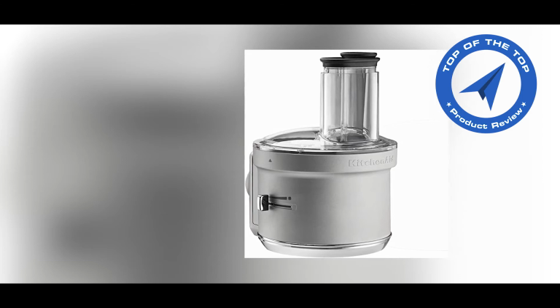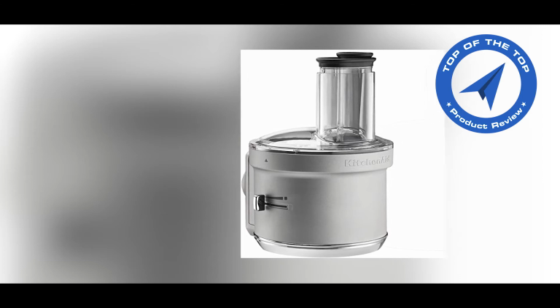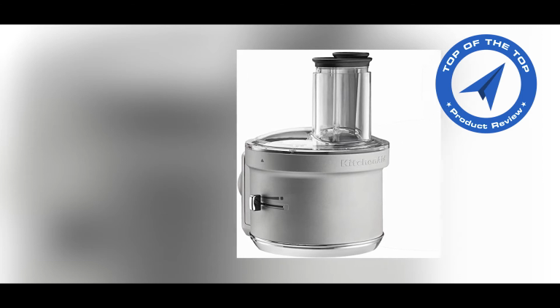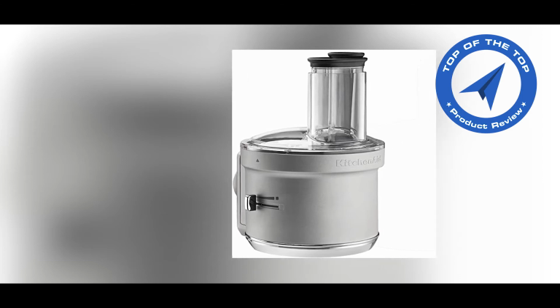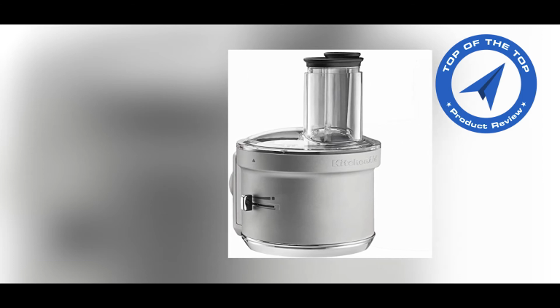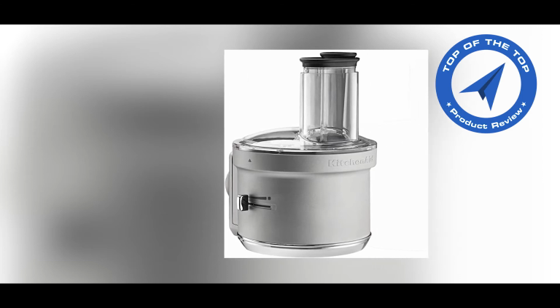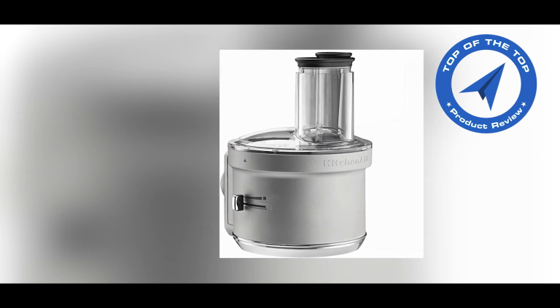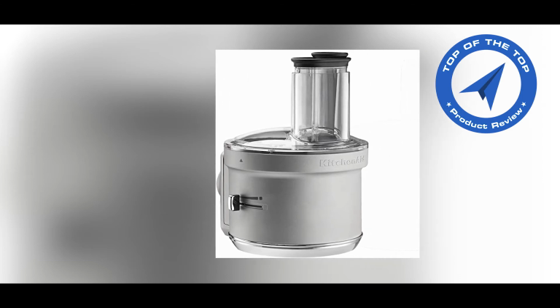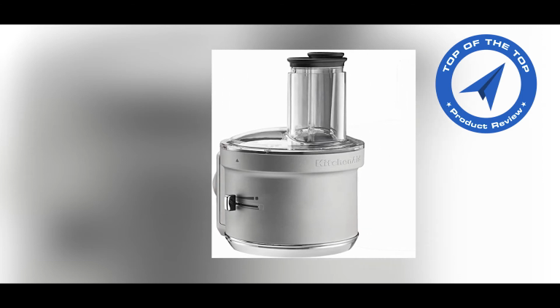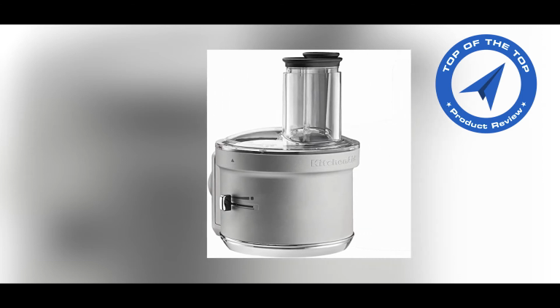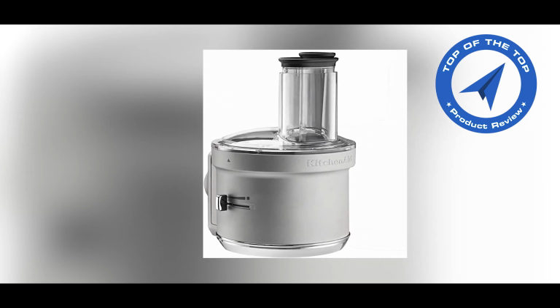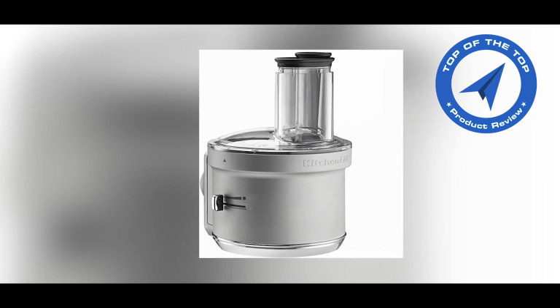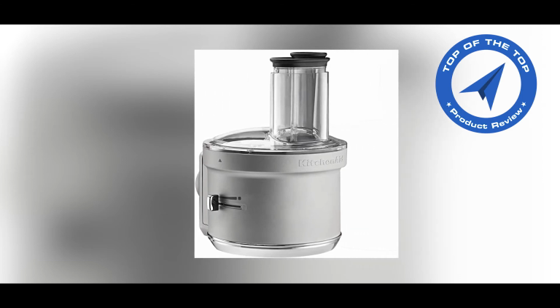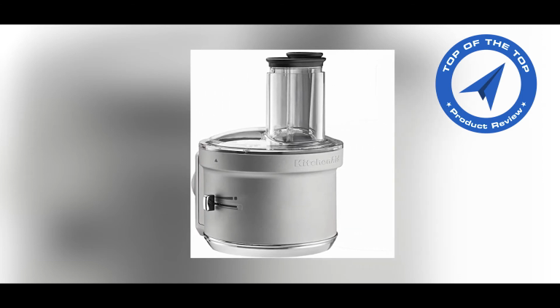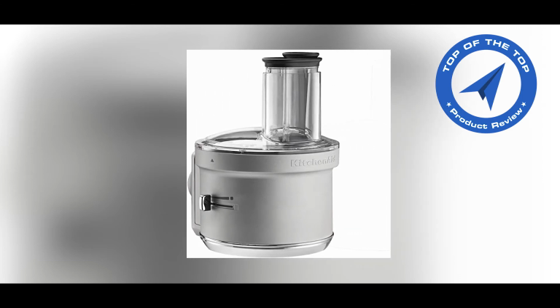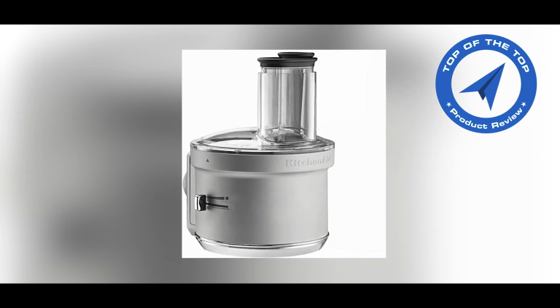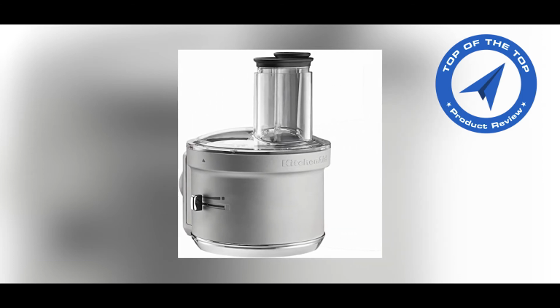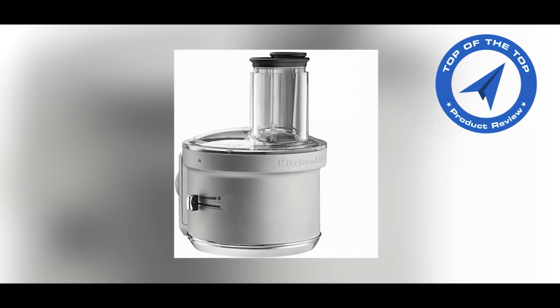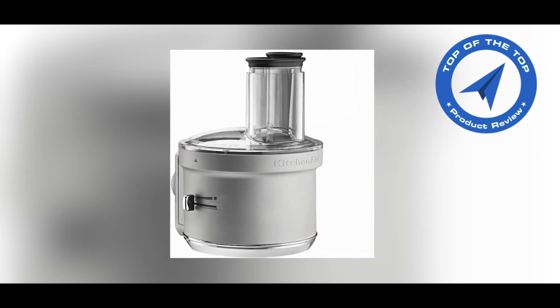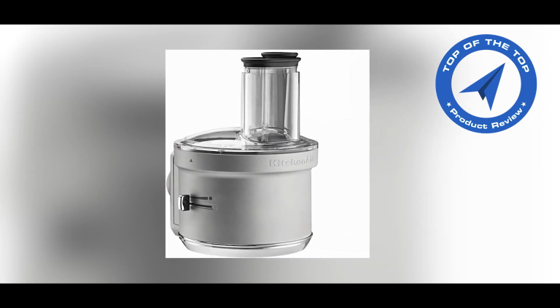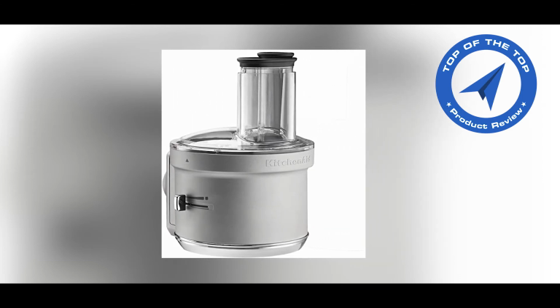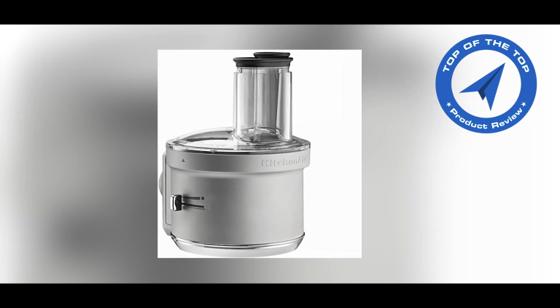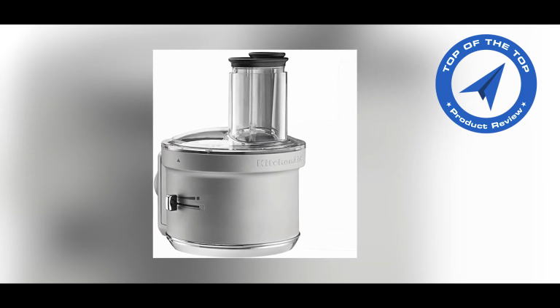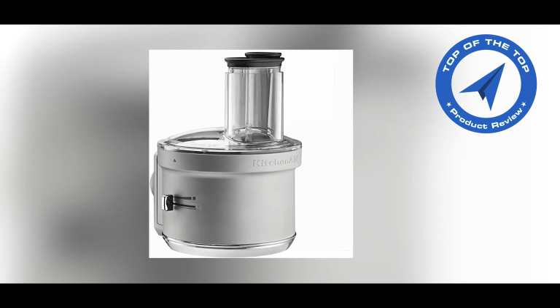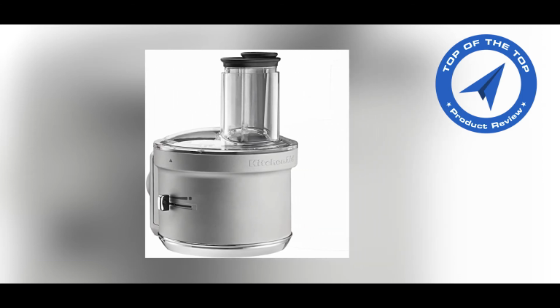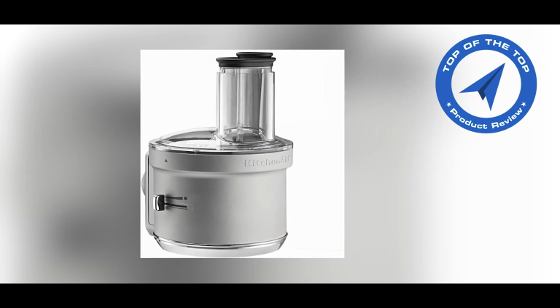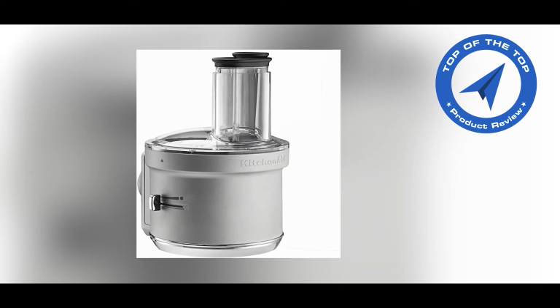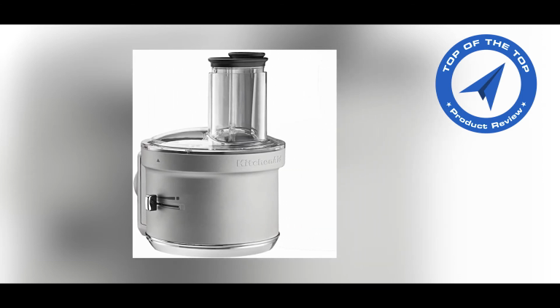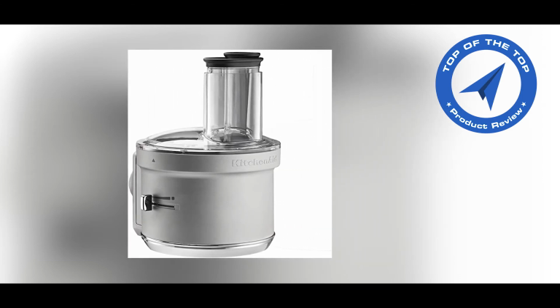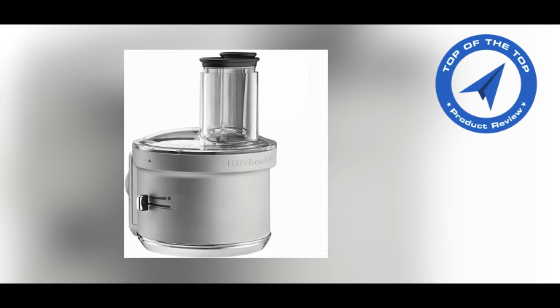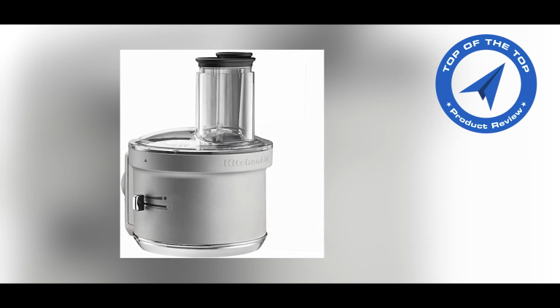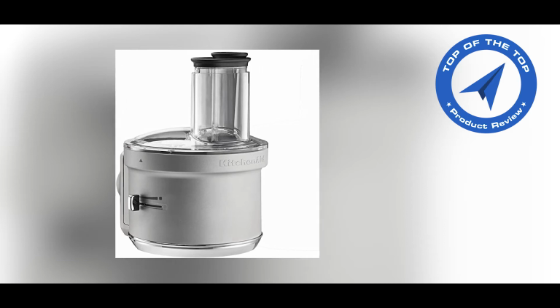Today I am talking about the KitchenAid KSM-2FPA Food Processor Attachment.